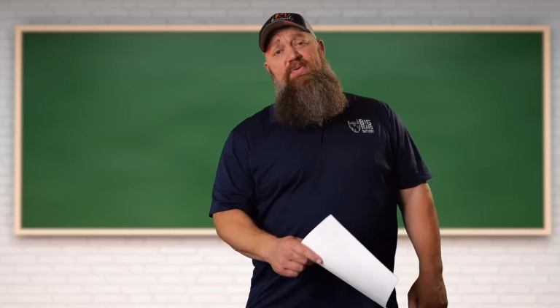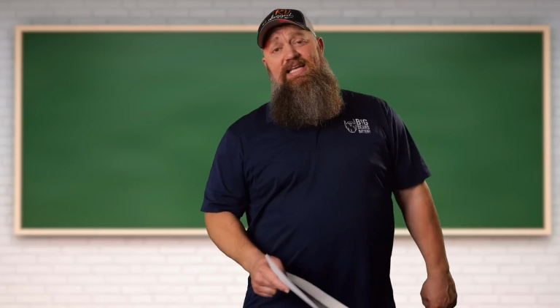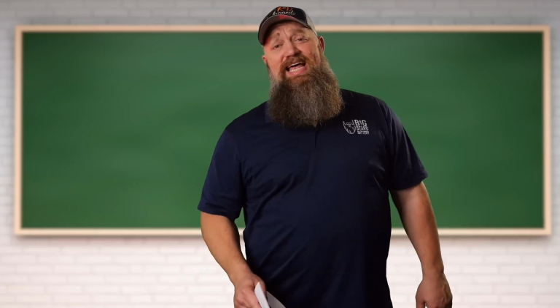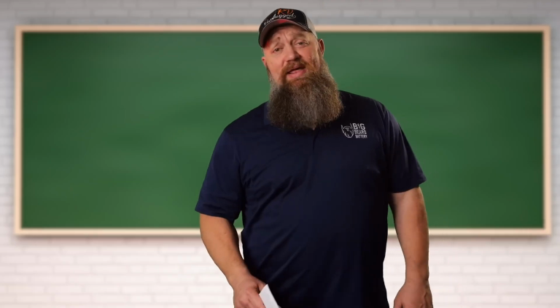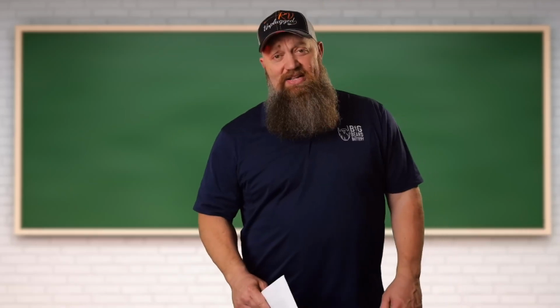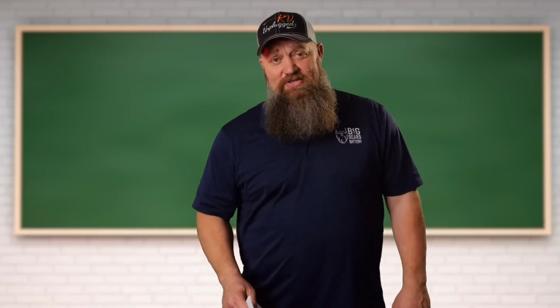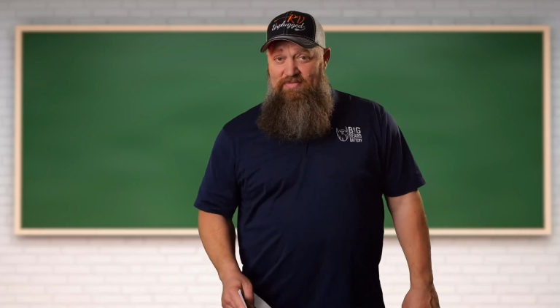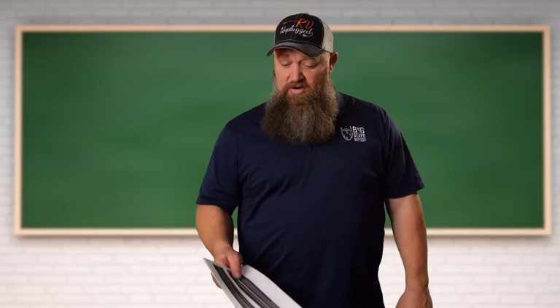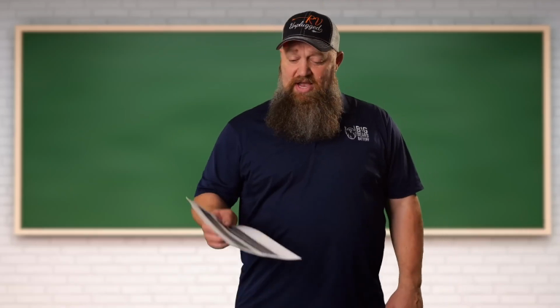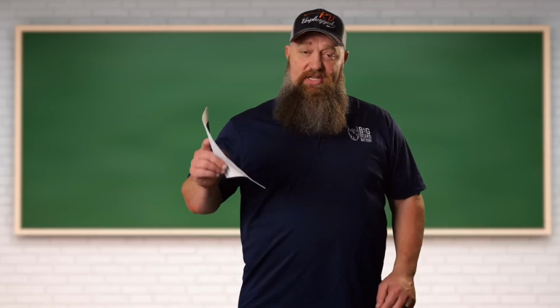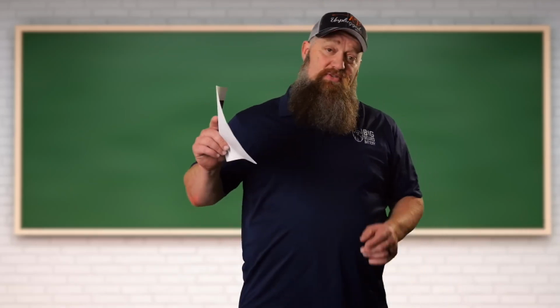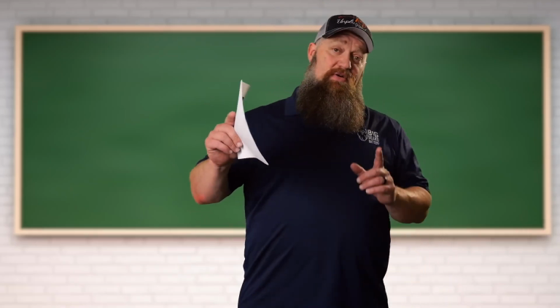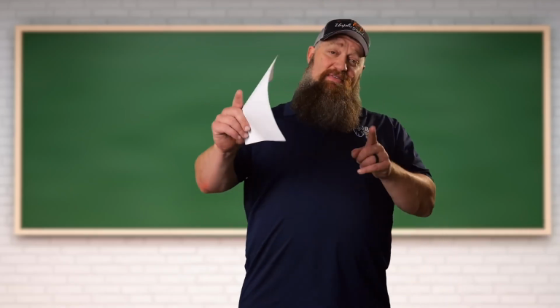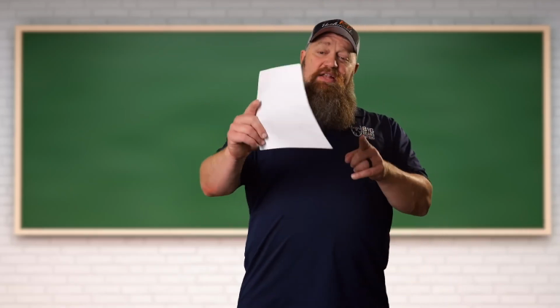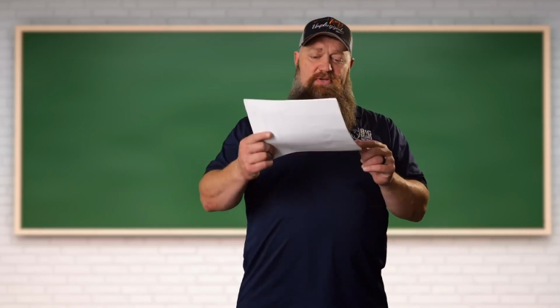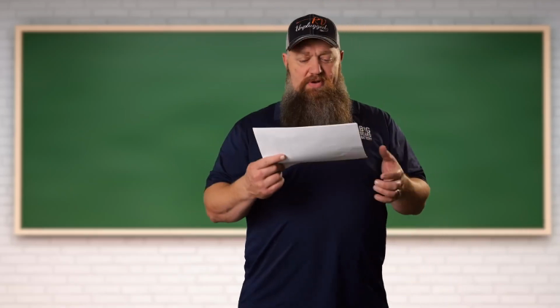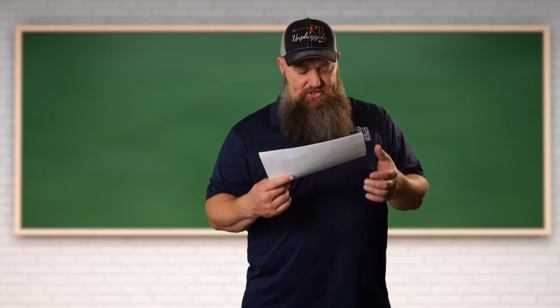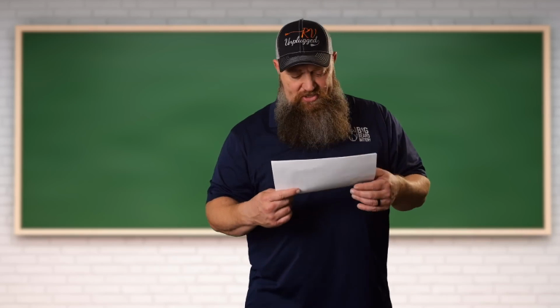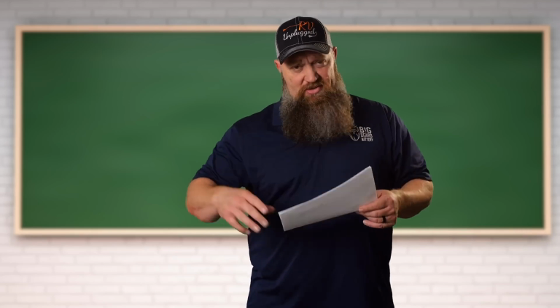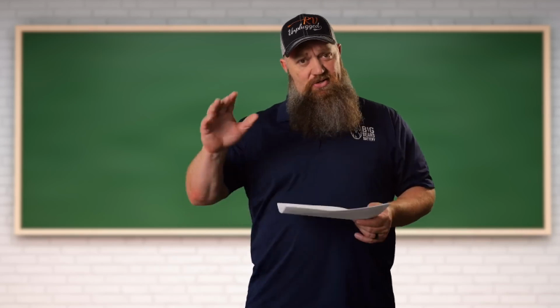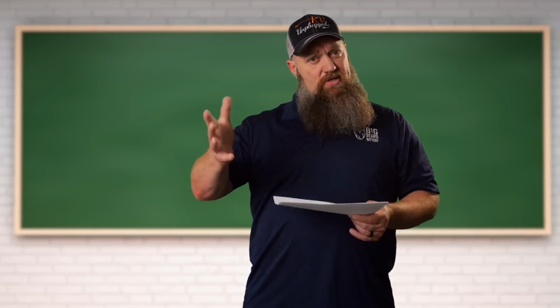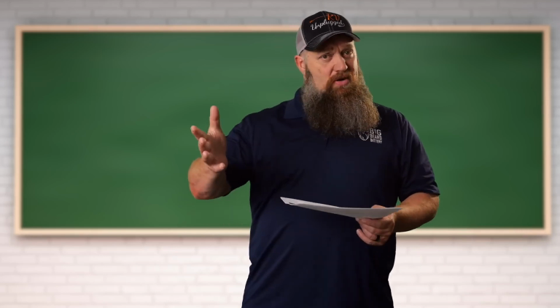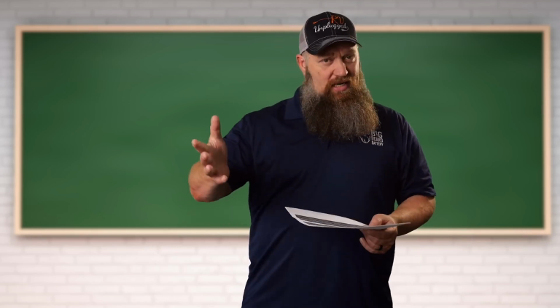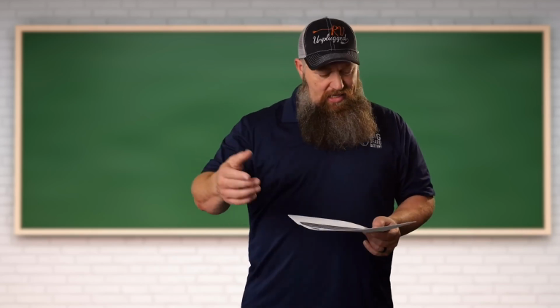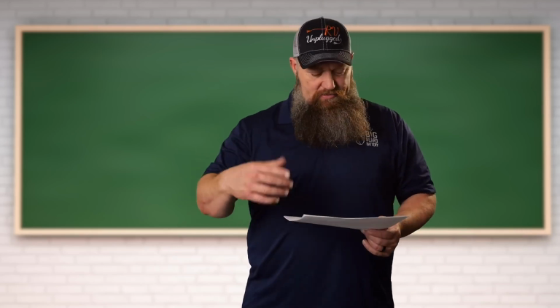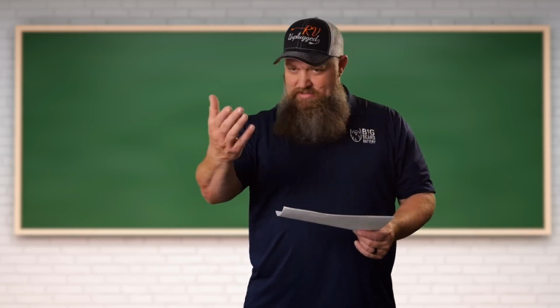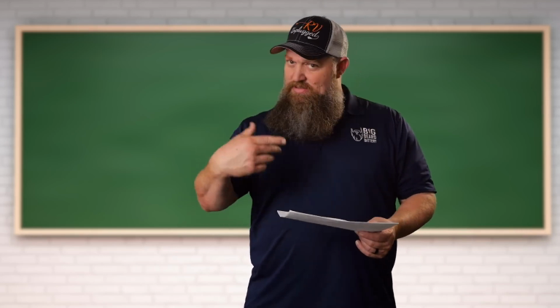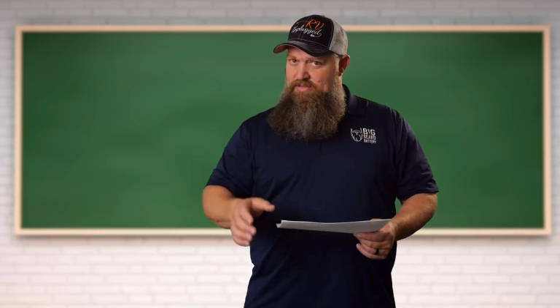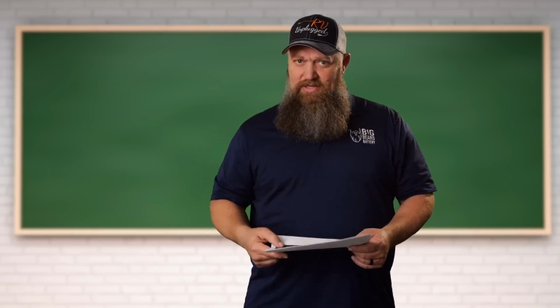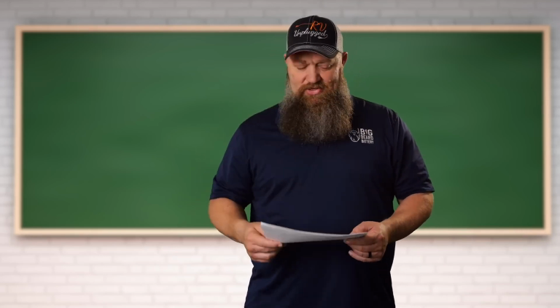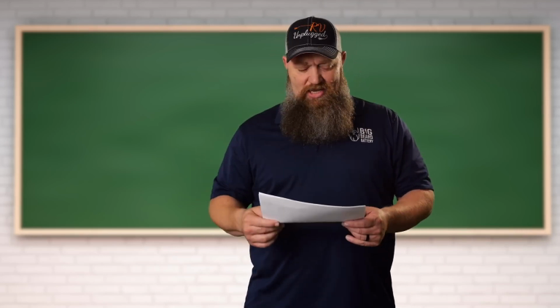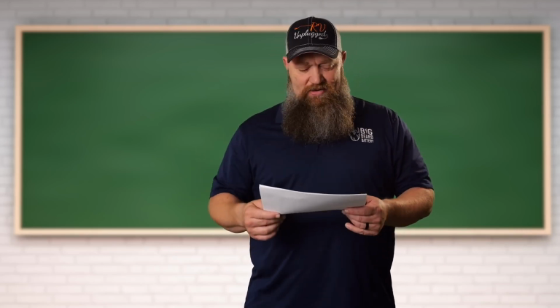This week it's time to answer some of your questions. I've got two questions here that are somewhat related. Let's dig in.